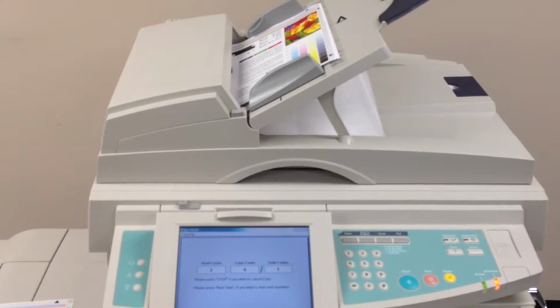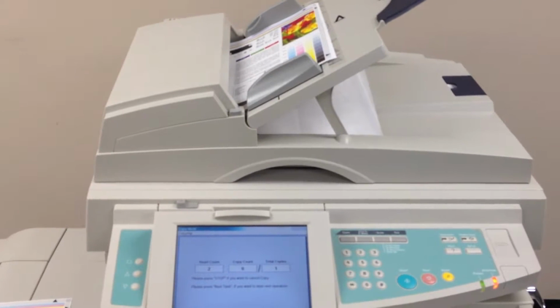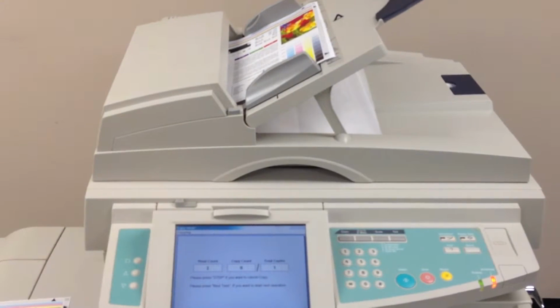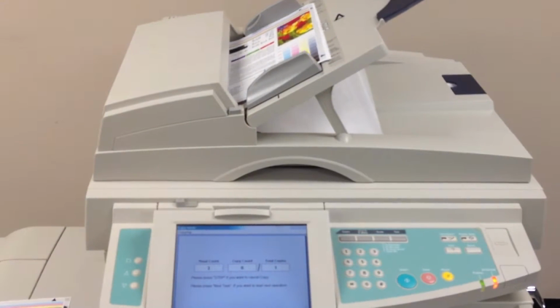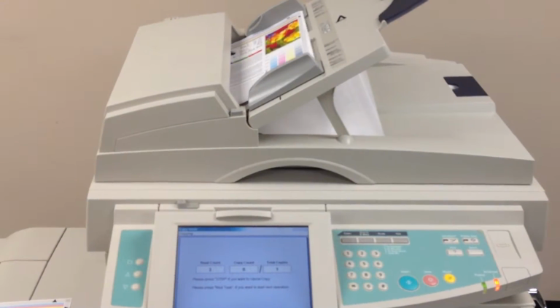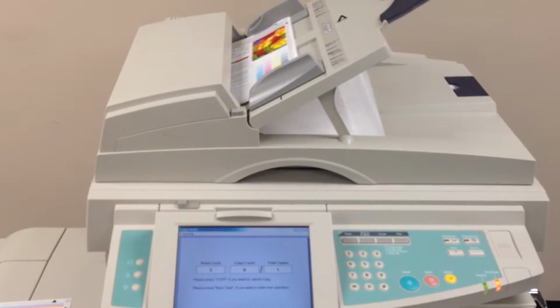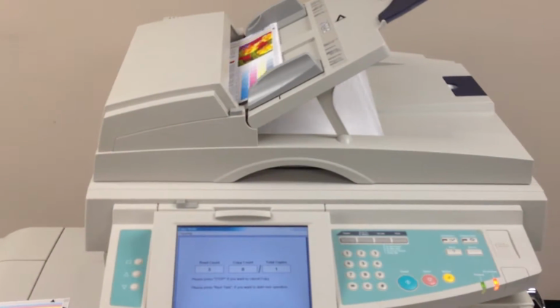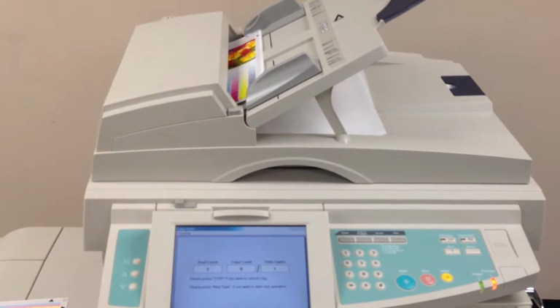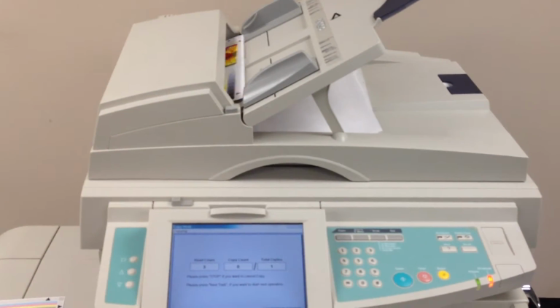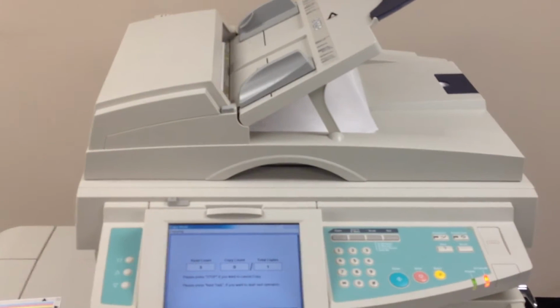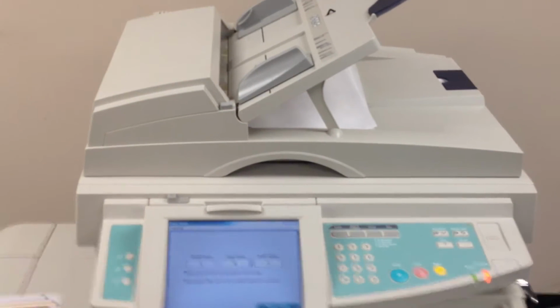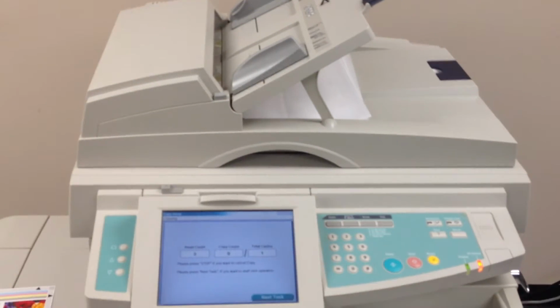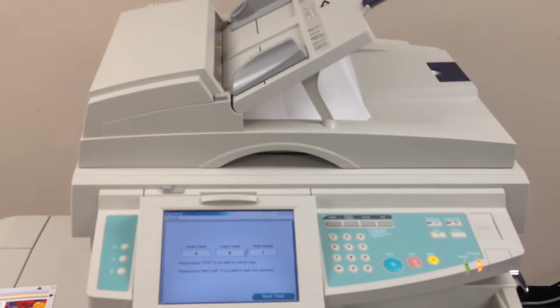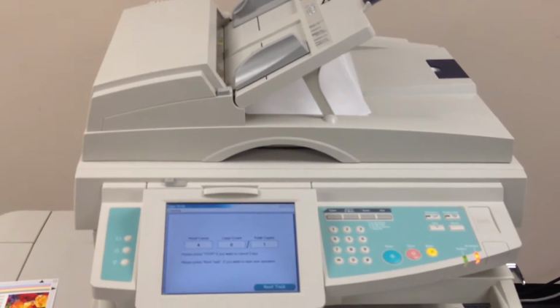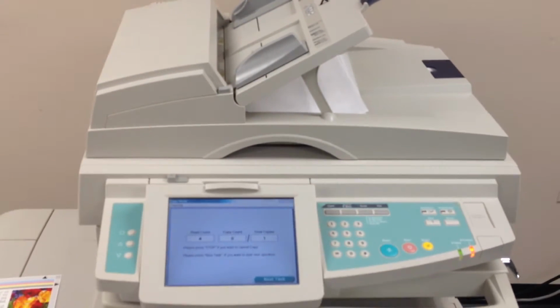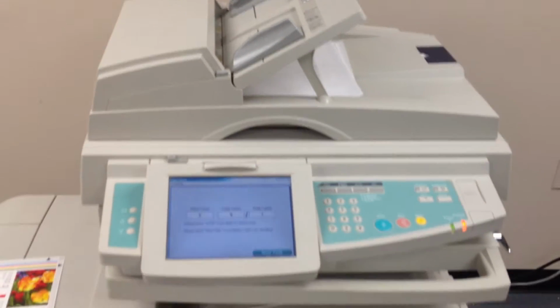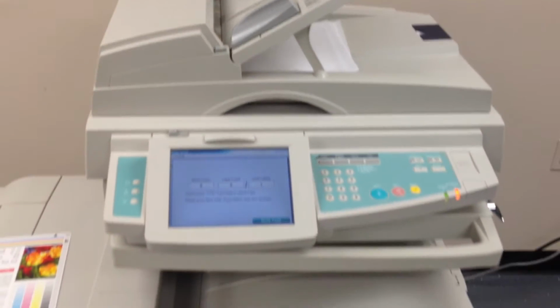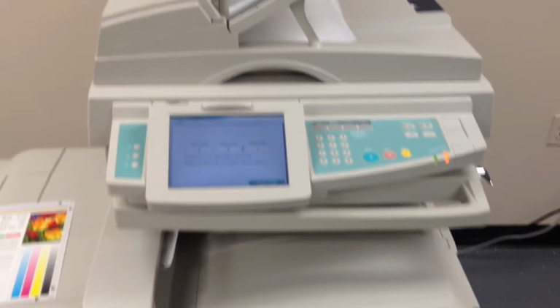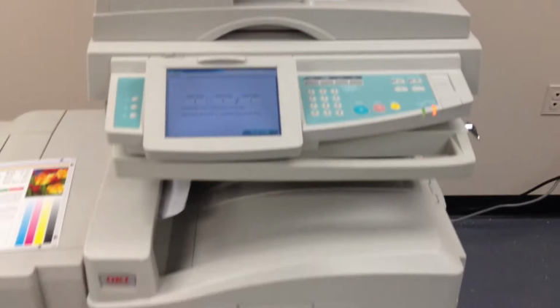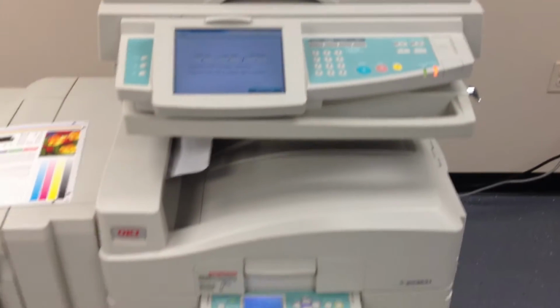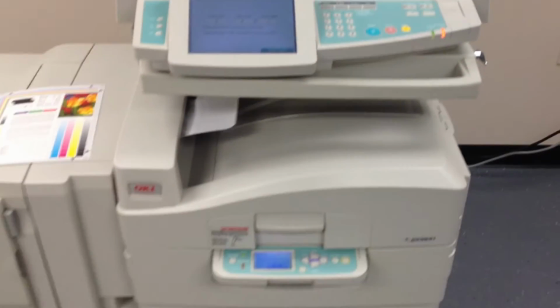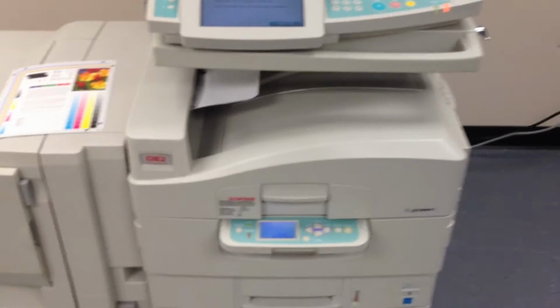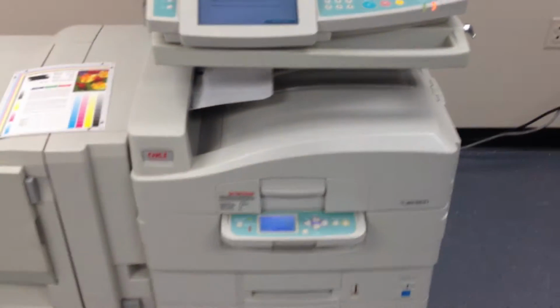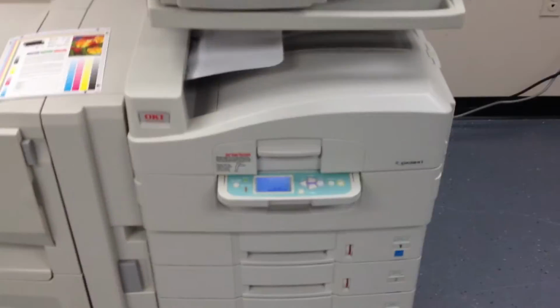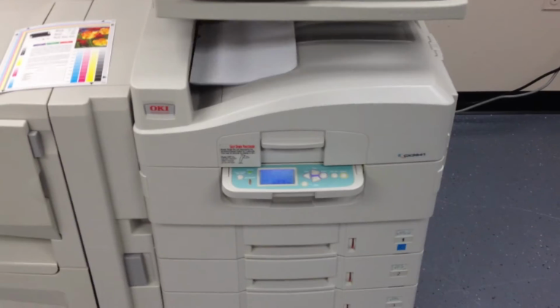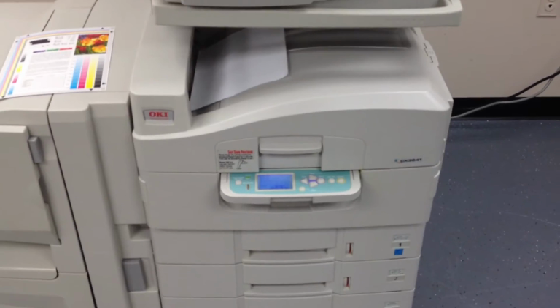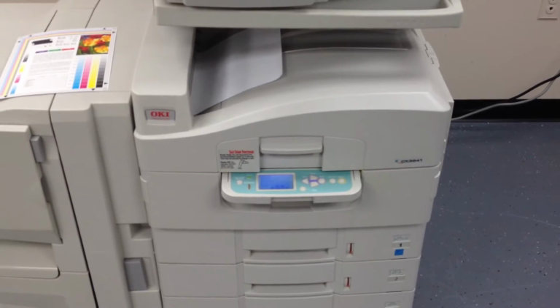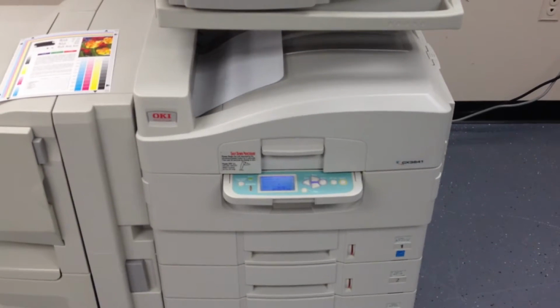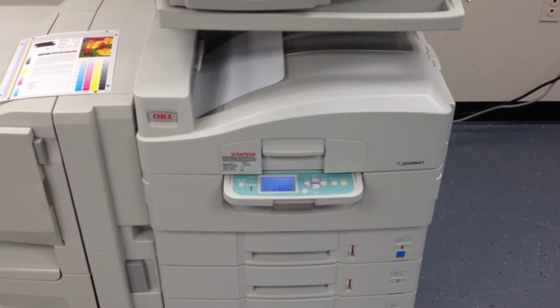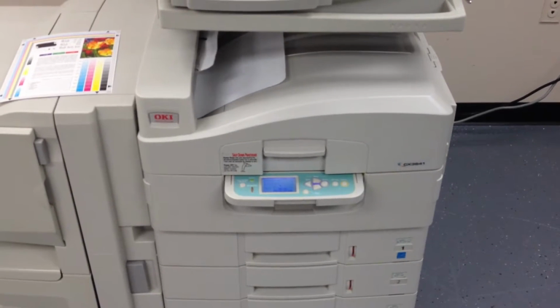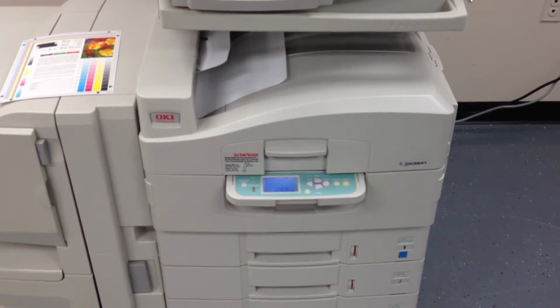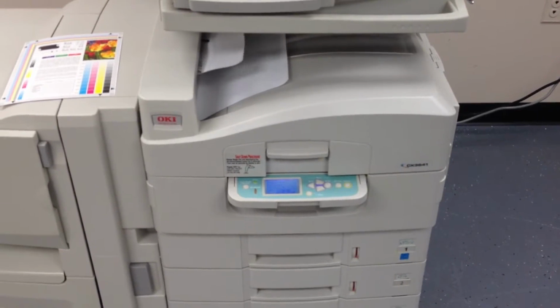As you can see they go smoothly through the document feeder and there is our output.